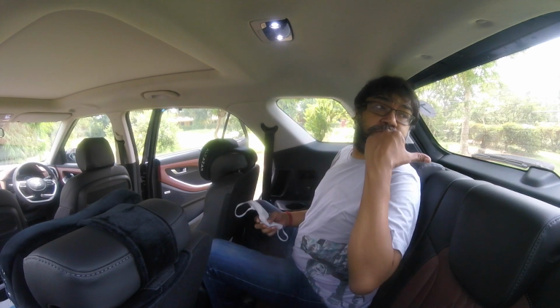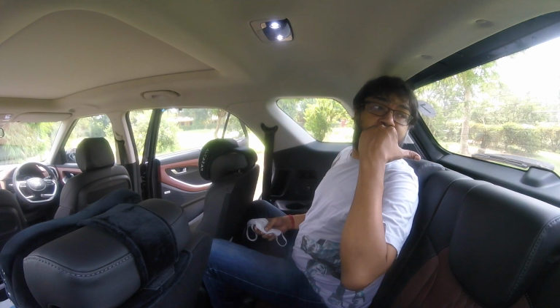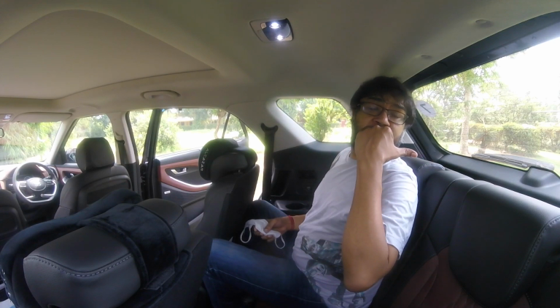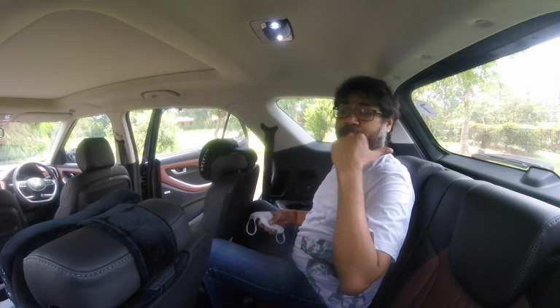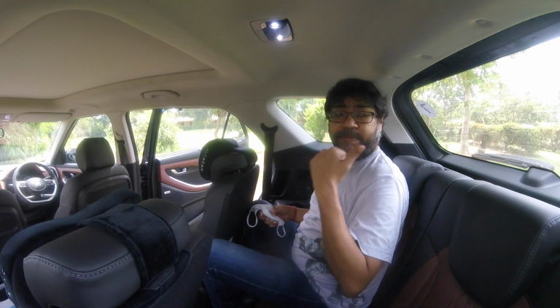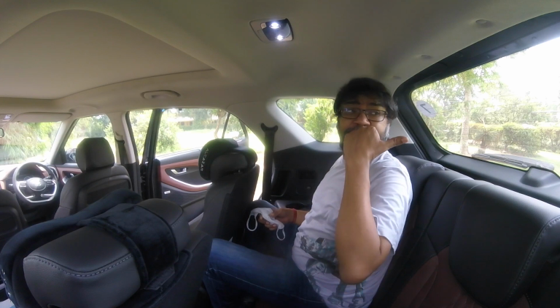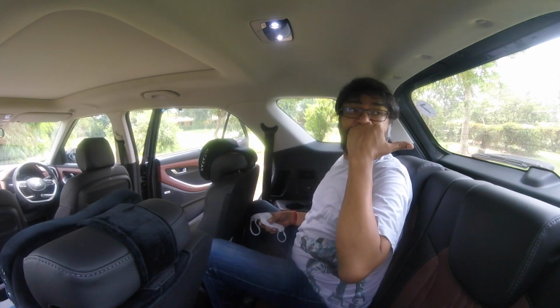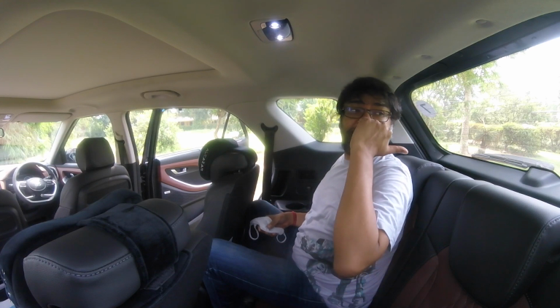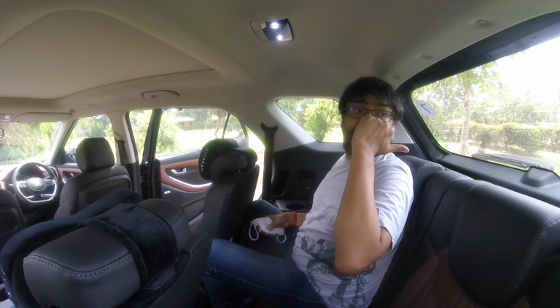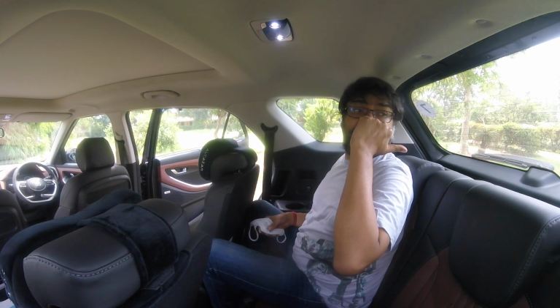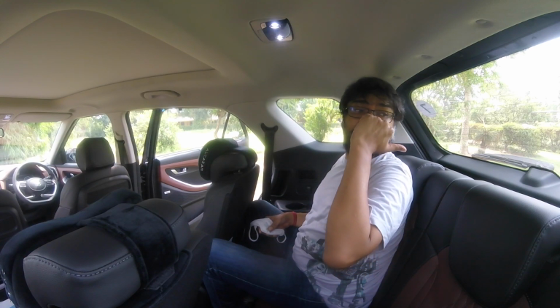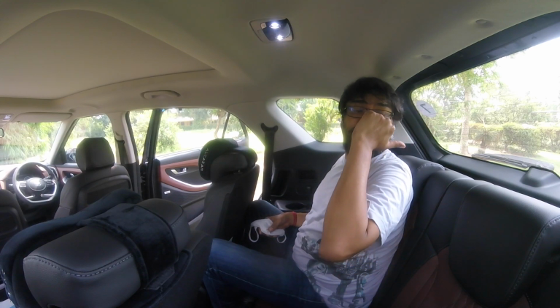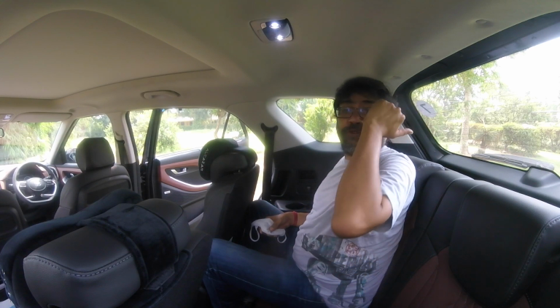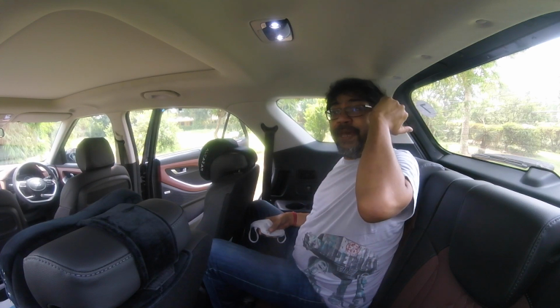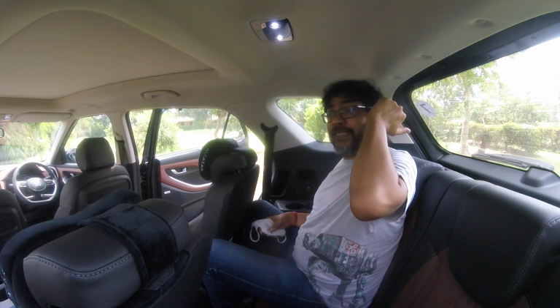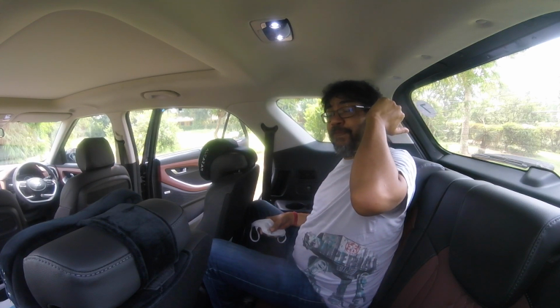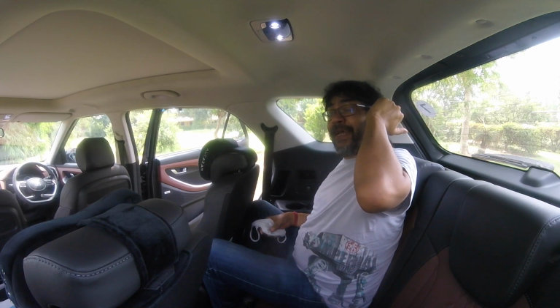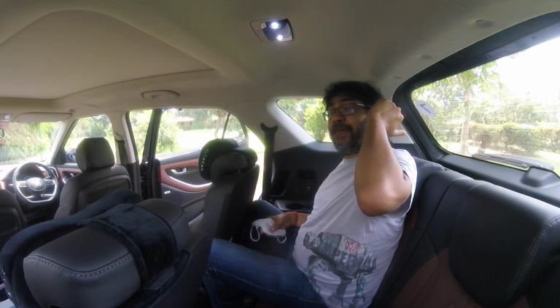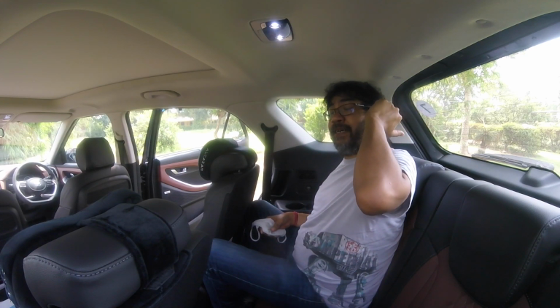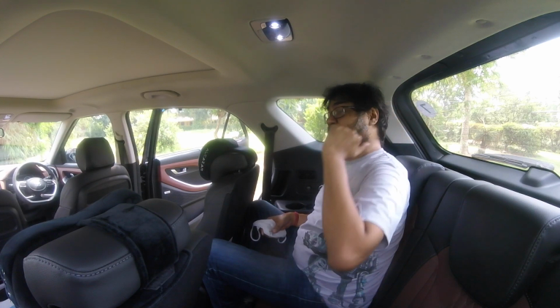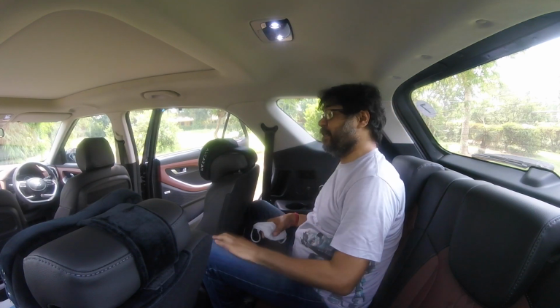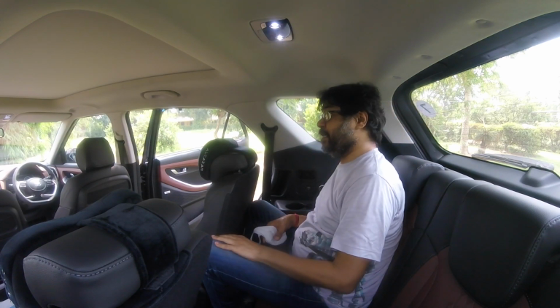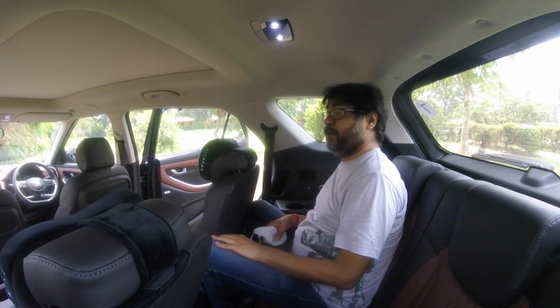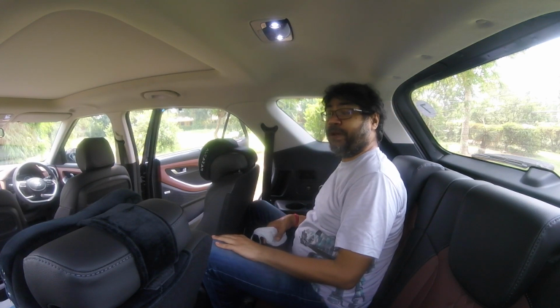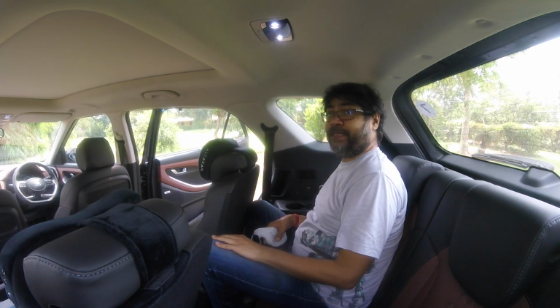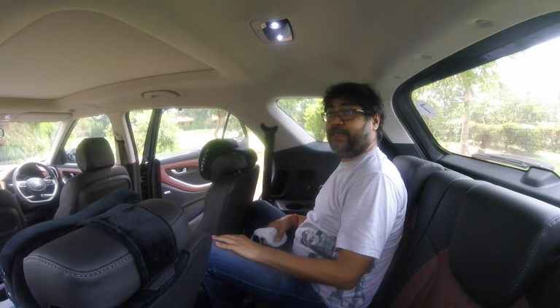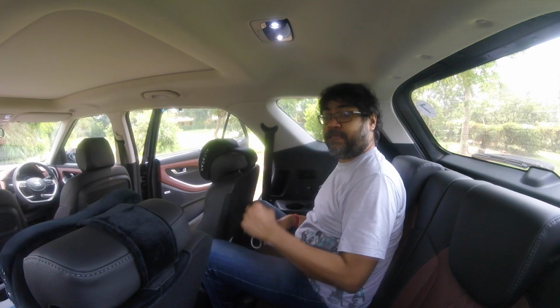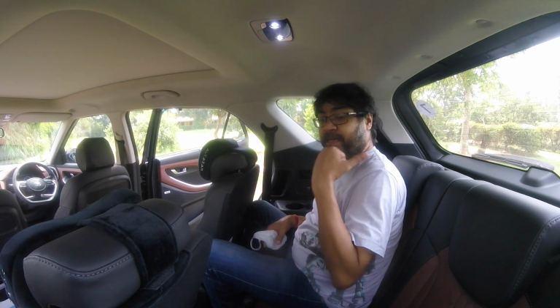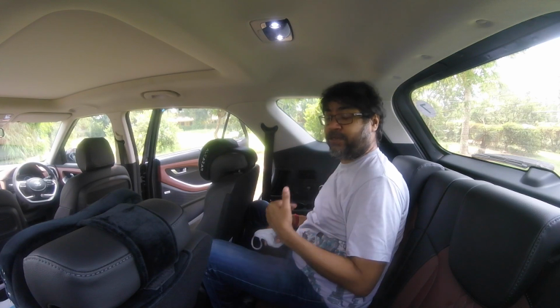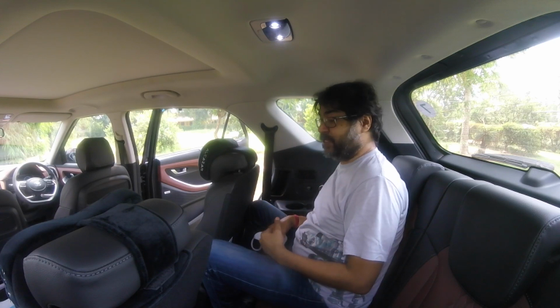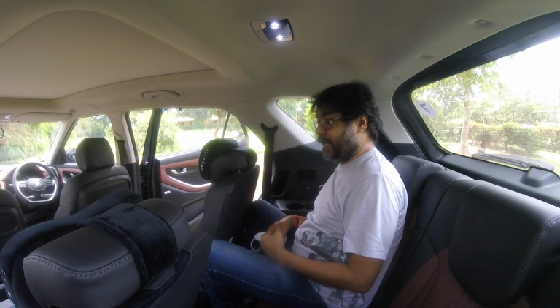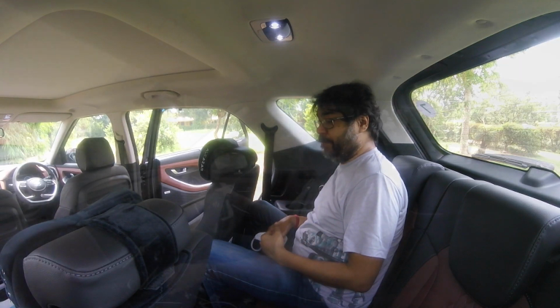What is nice about this third row is that there's an AC blower control, lights, and a USB charger on both sides. You could possibly fit a couple of school bags at the back when the third row is up.